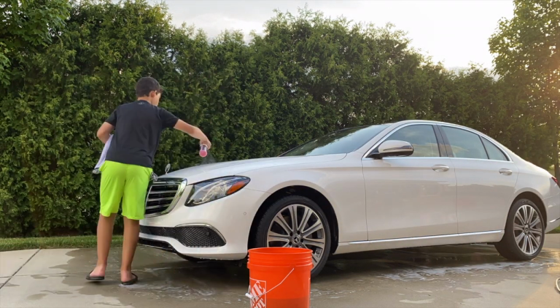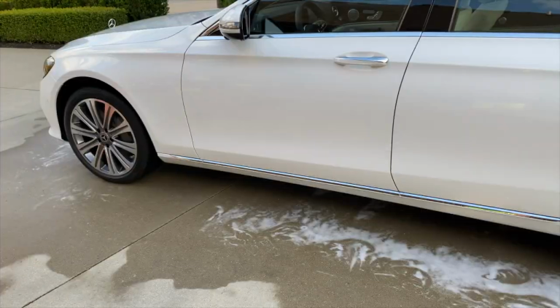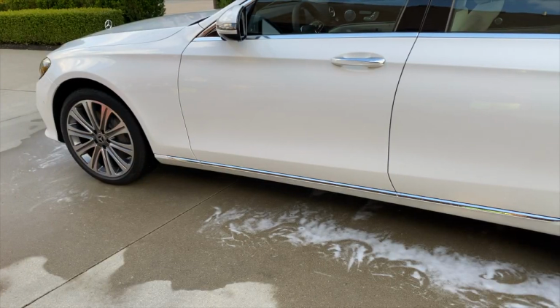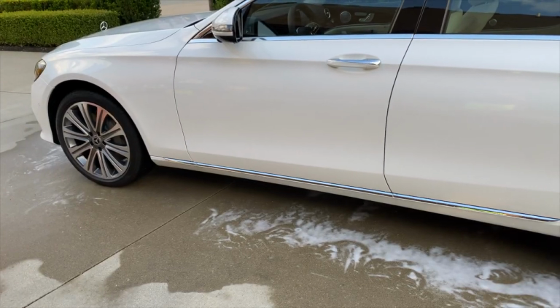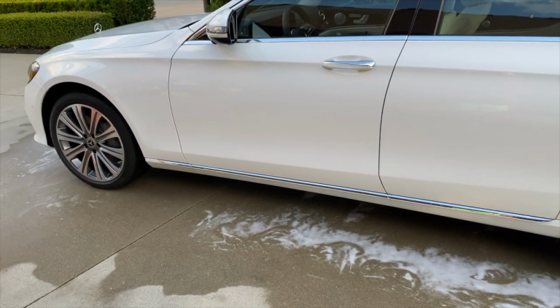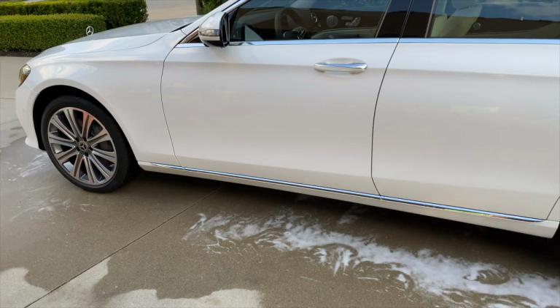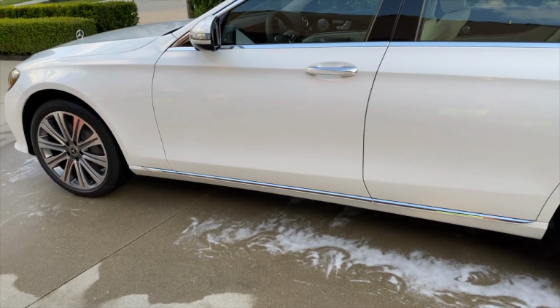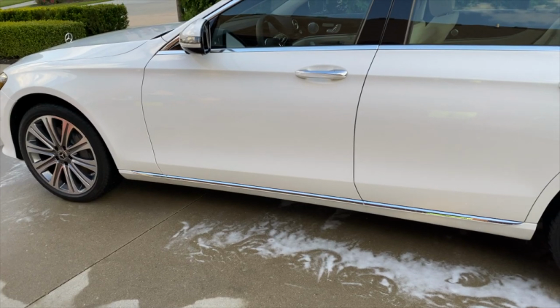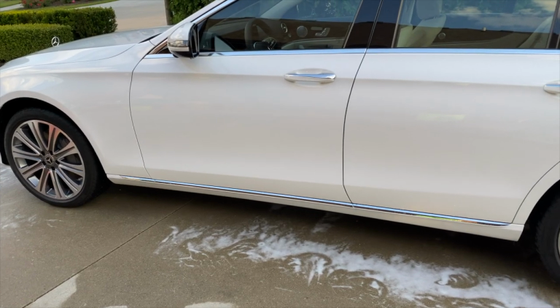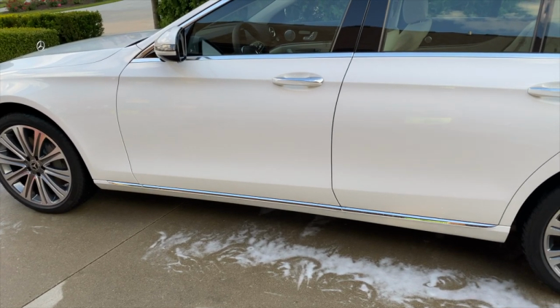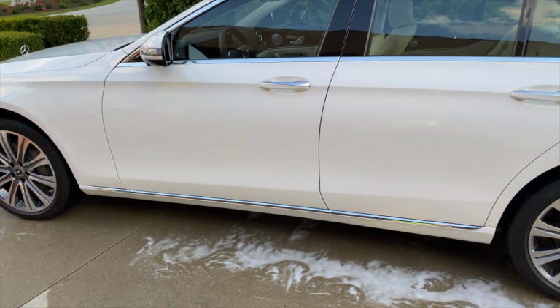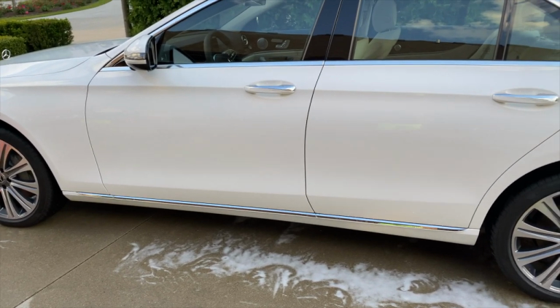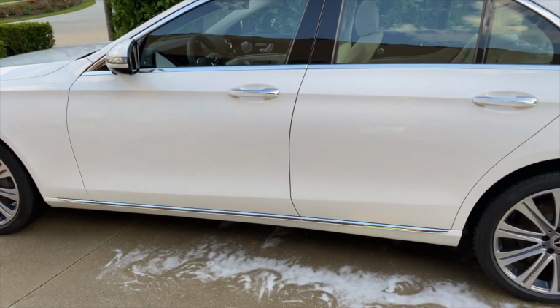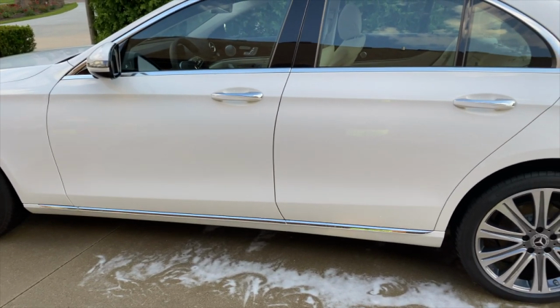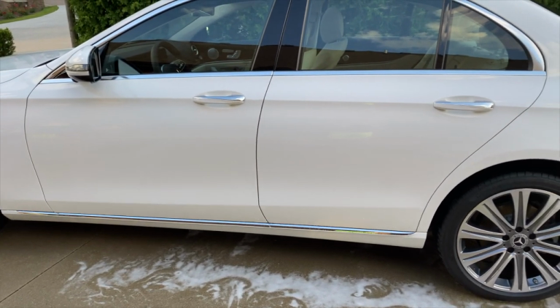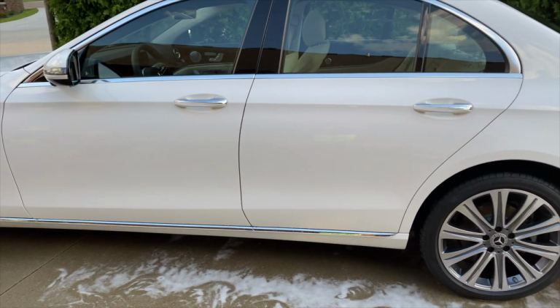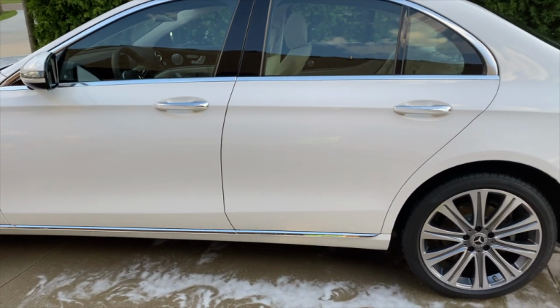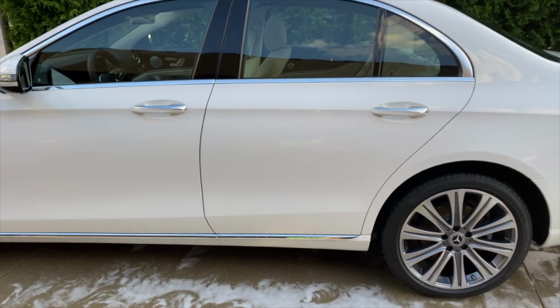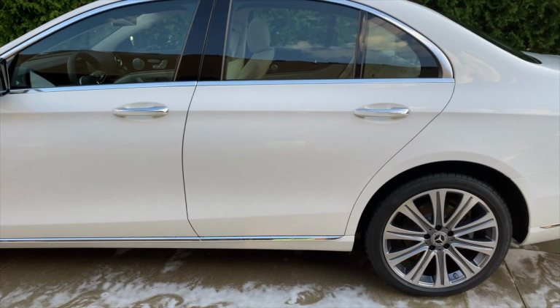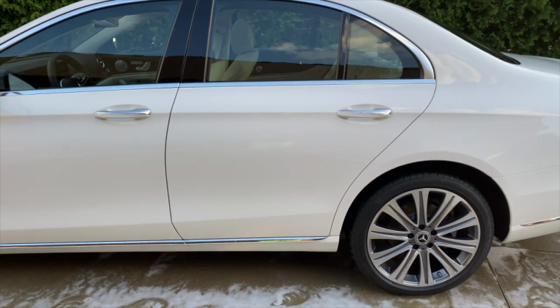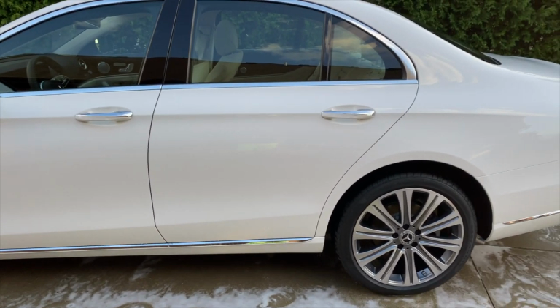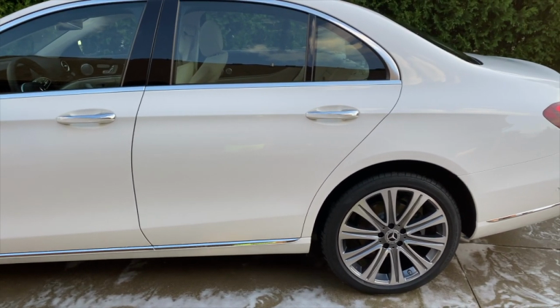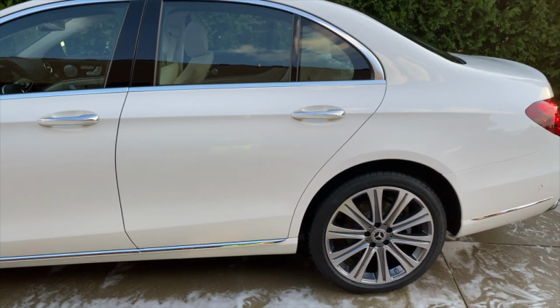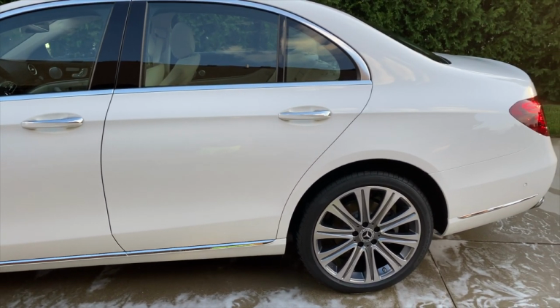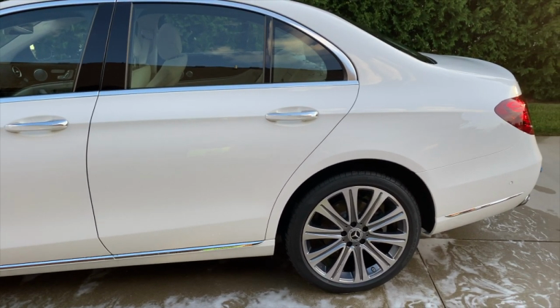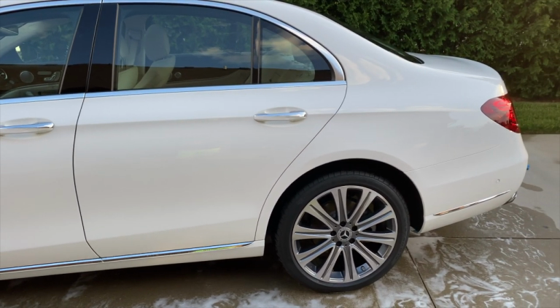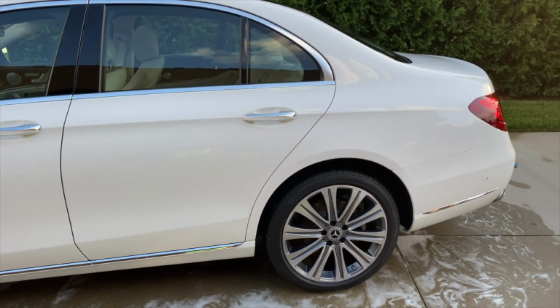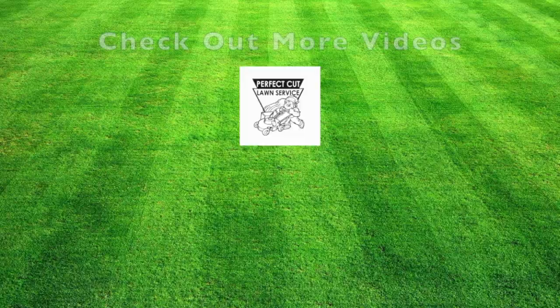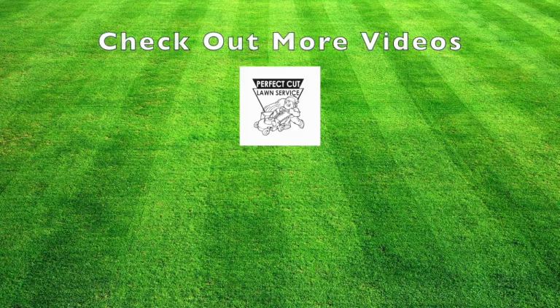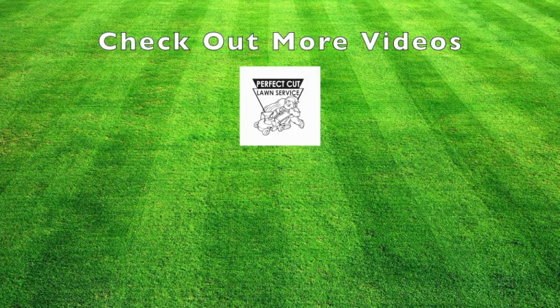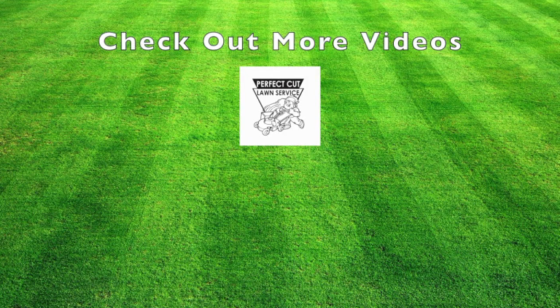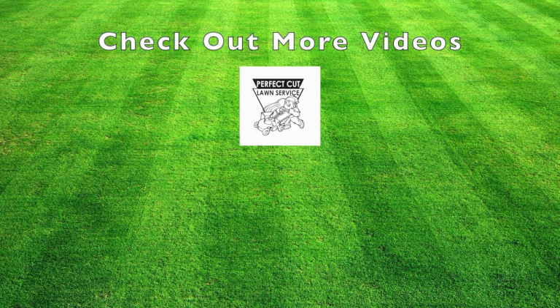Now ladies and gentlemen, this is the fully washed Mercedes-Benz E350.